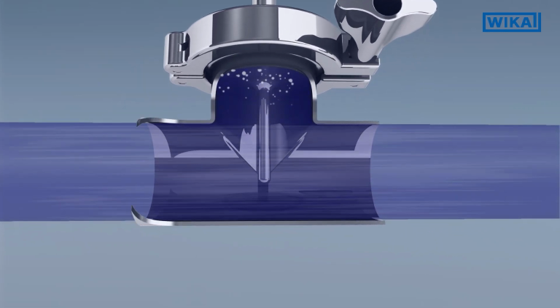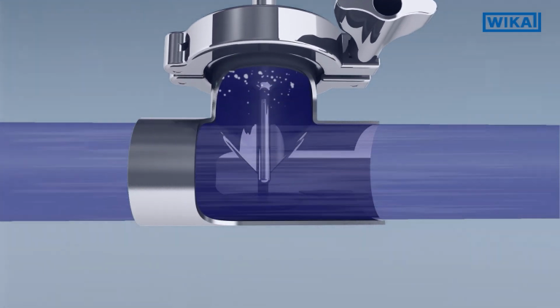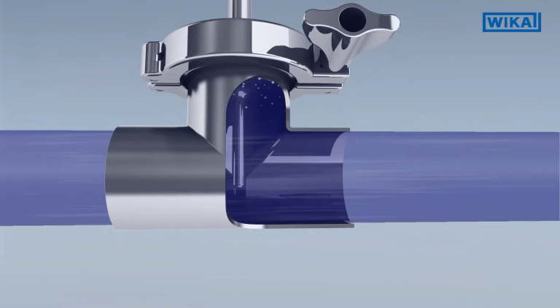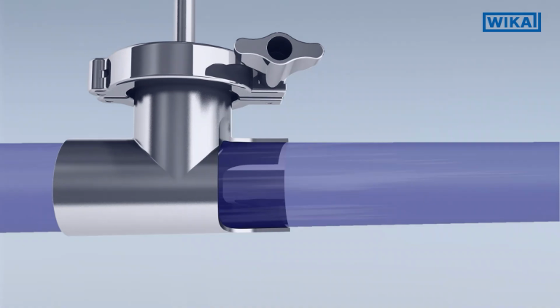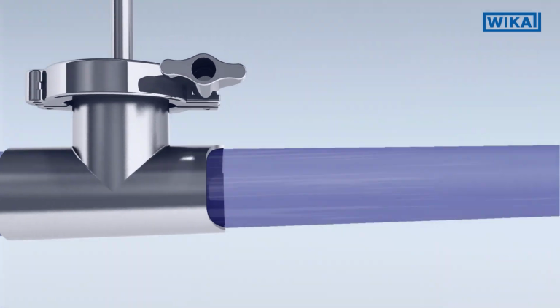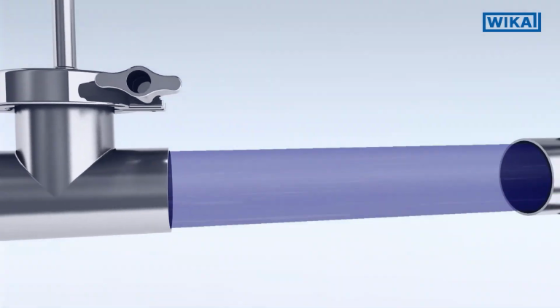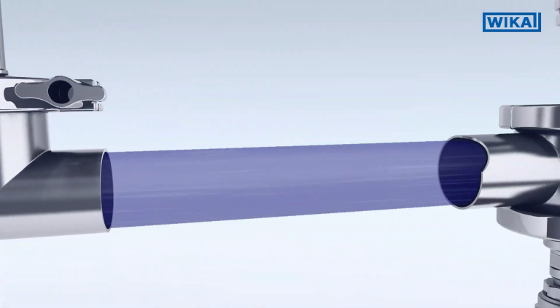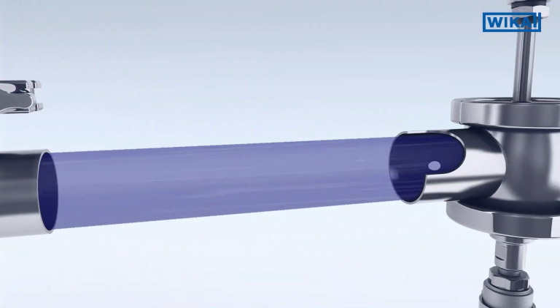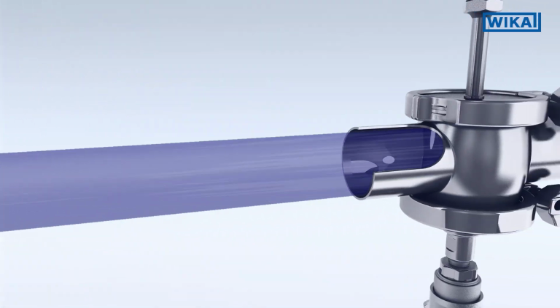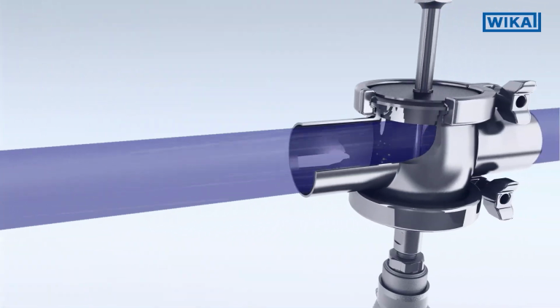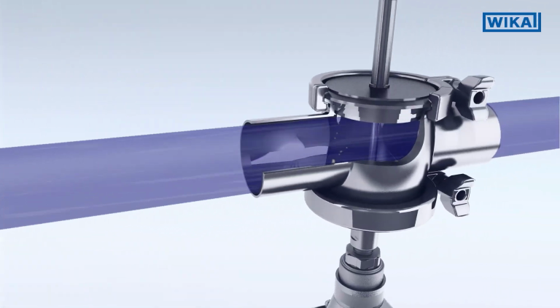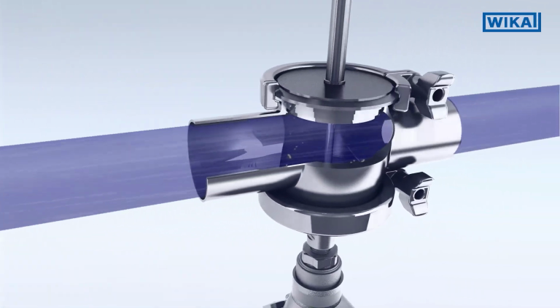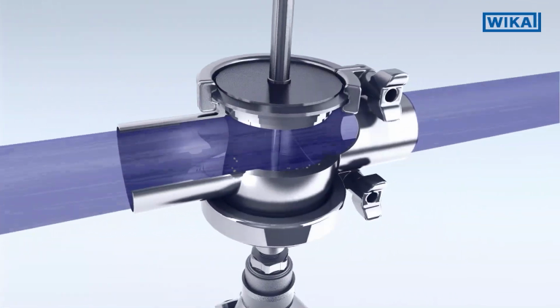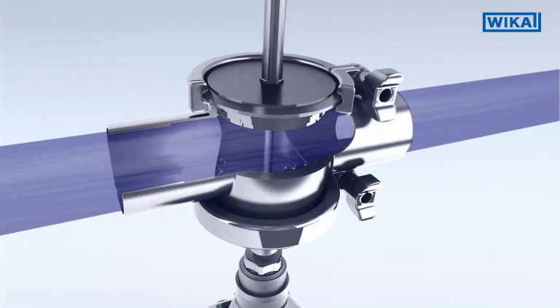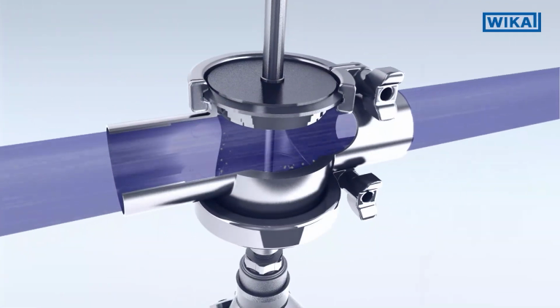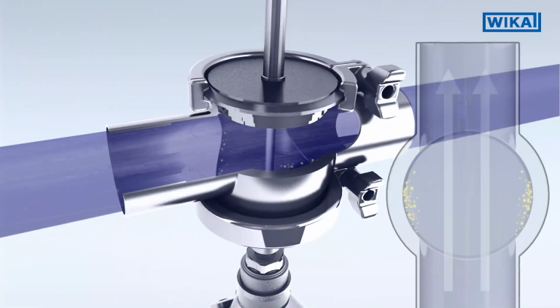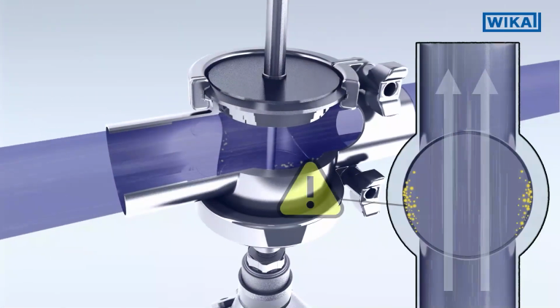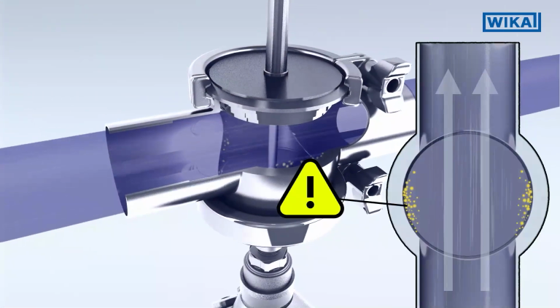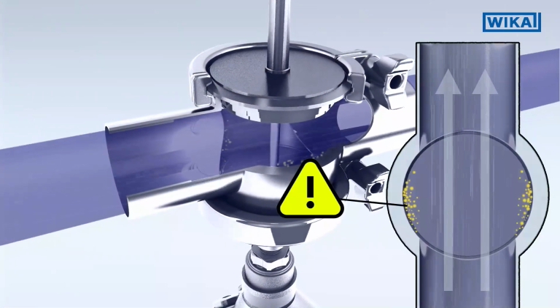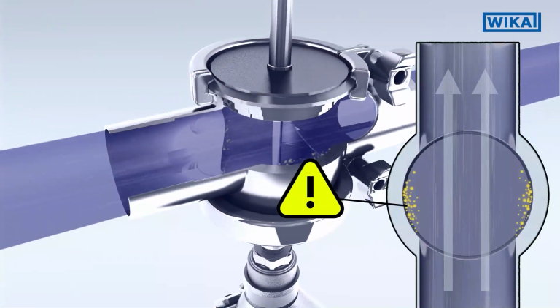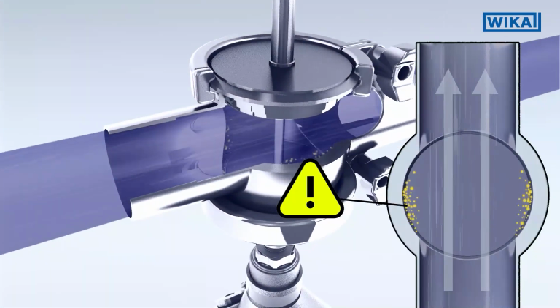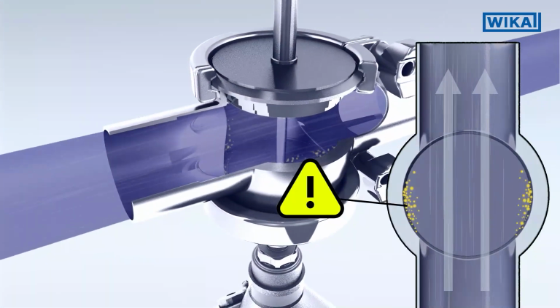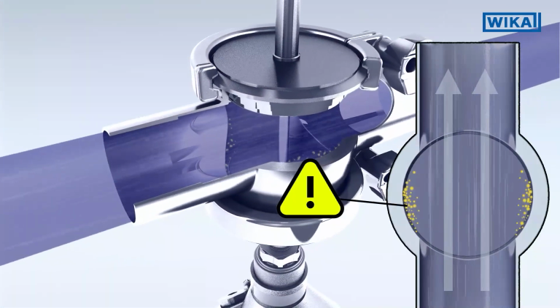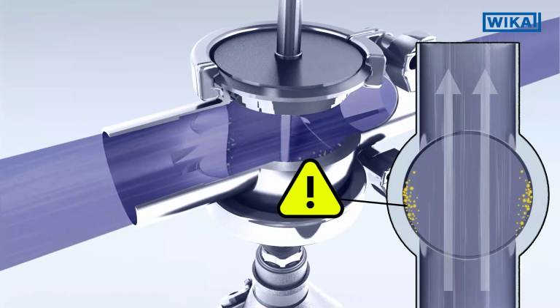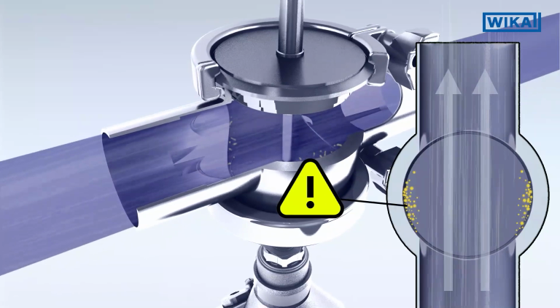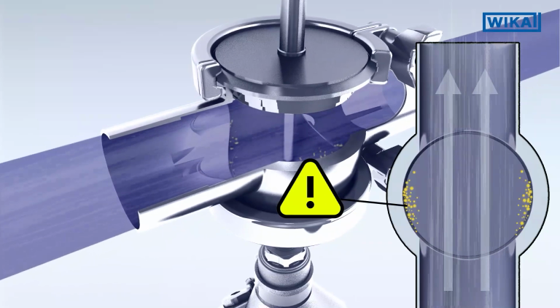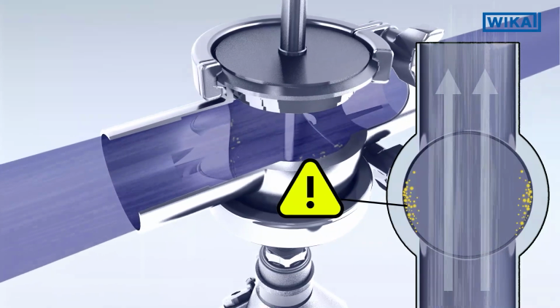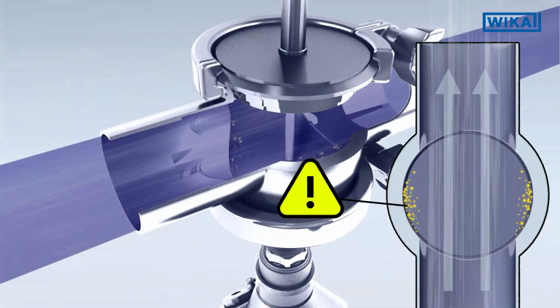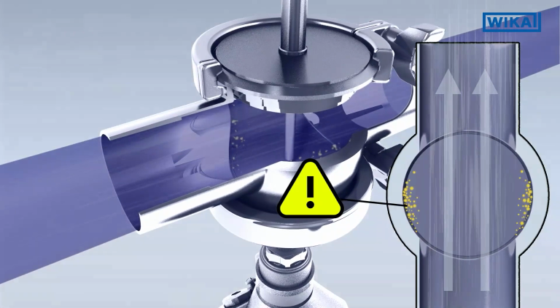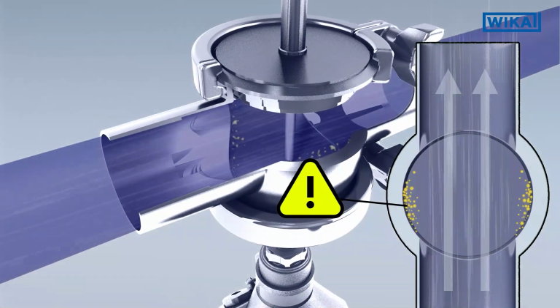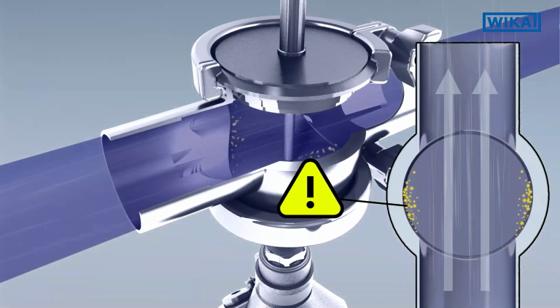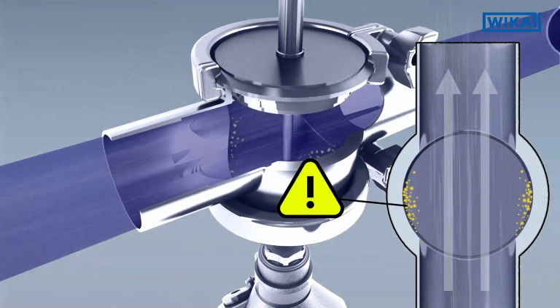With inline housings, a better hygienic integration into the pipe is possible through the reduction of dead space, but still critical areas could remain.